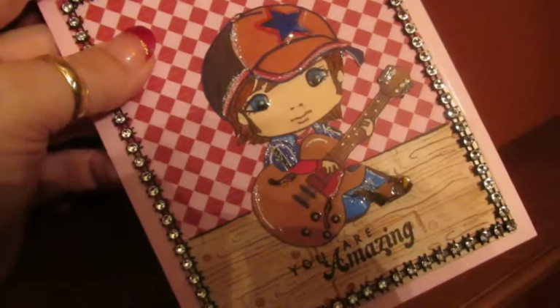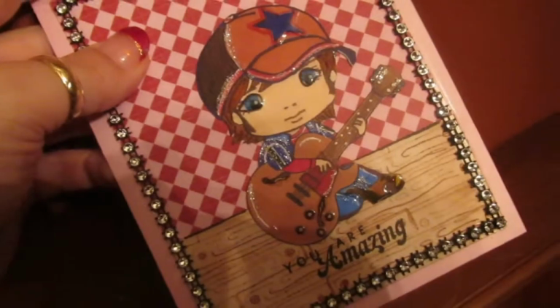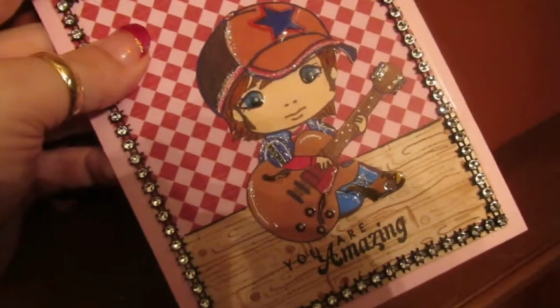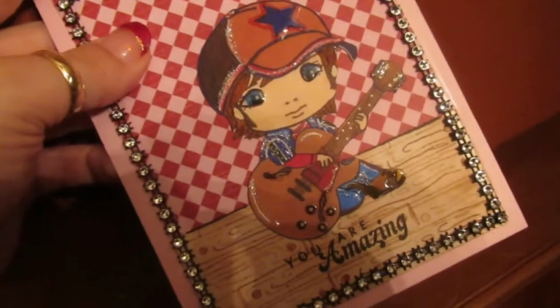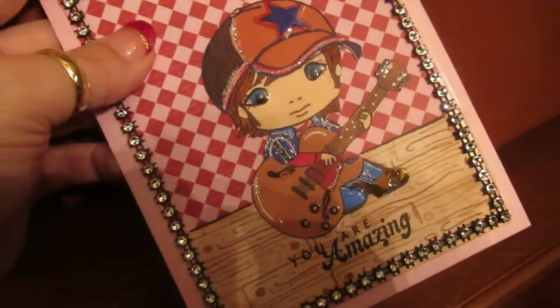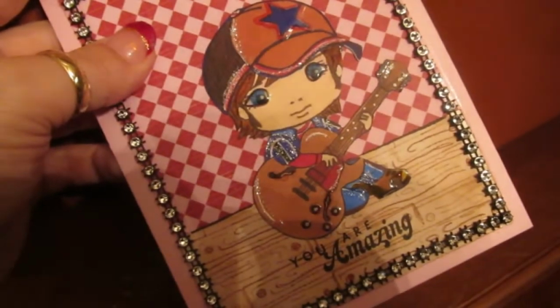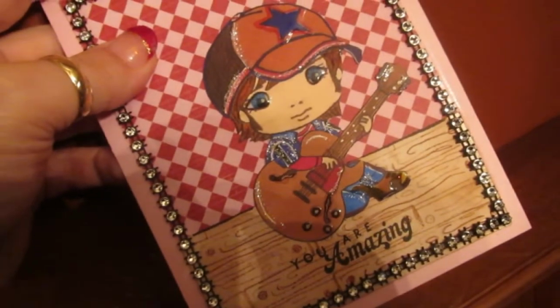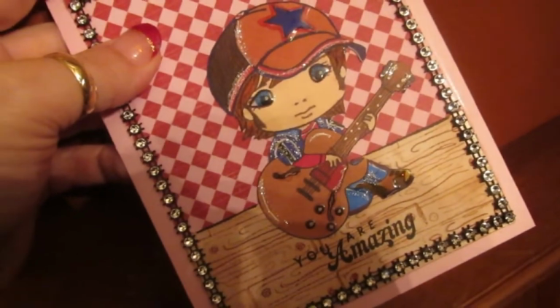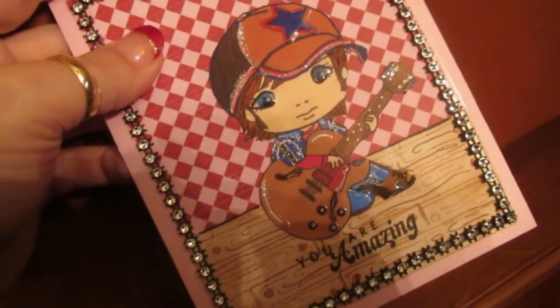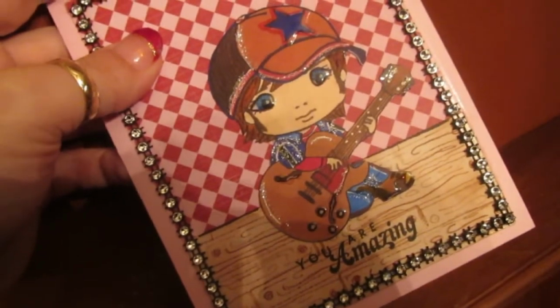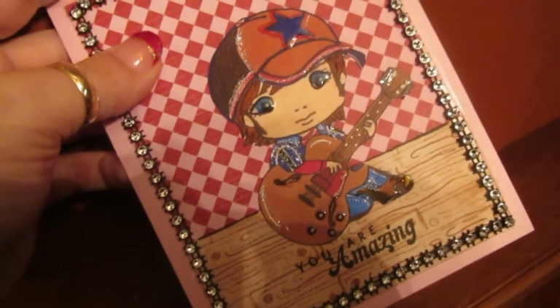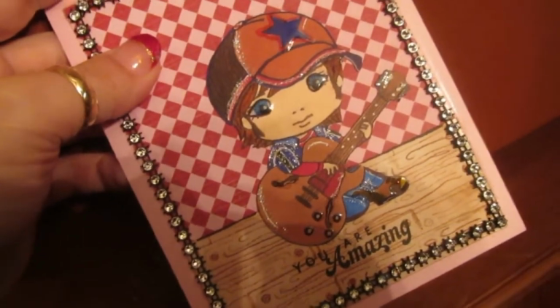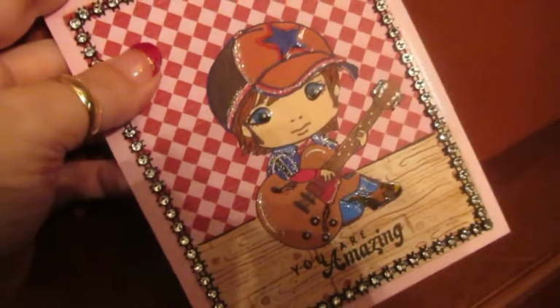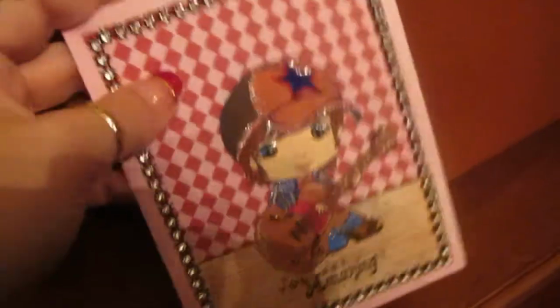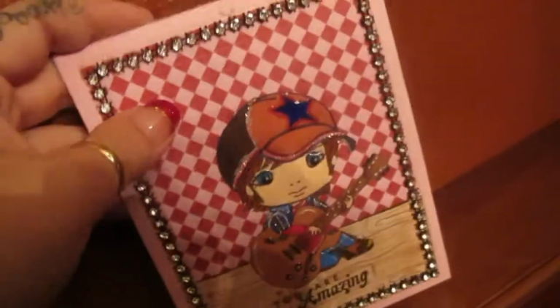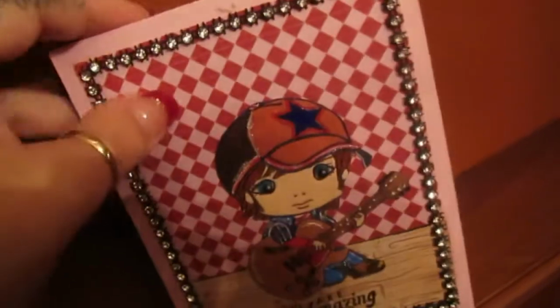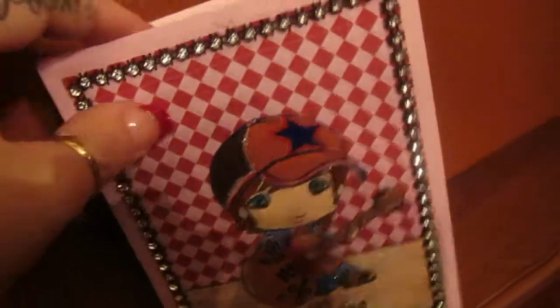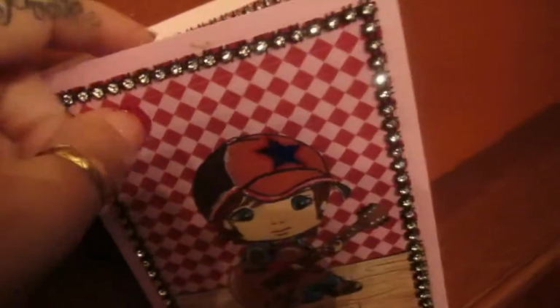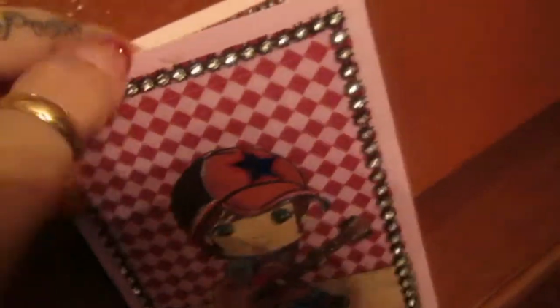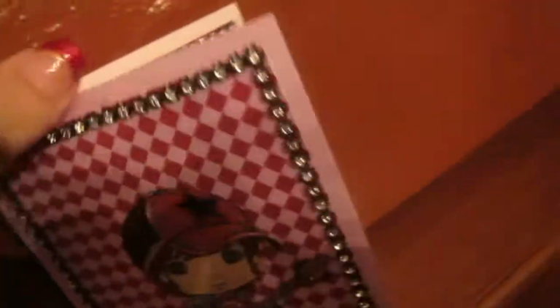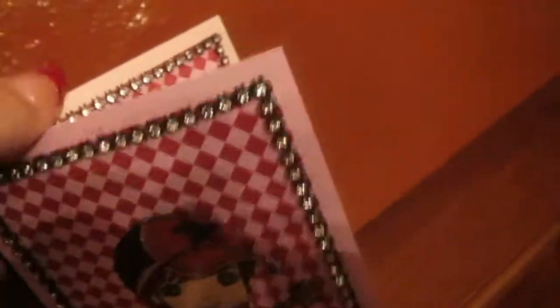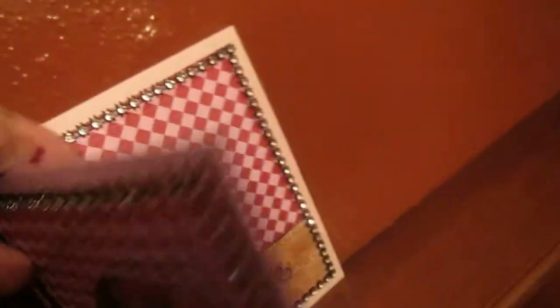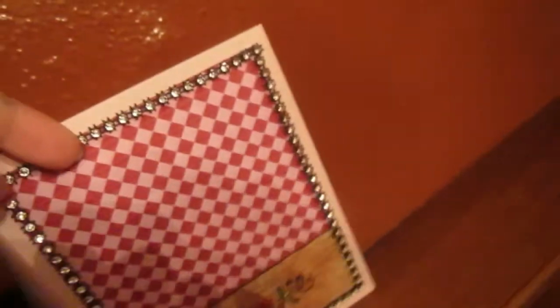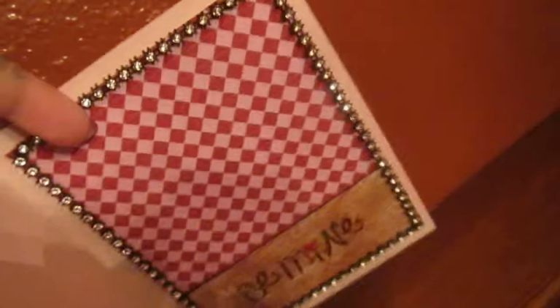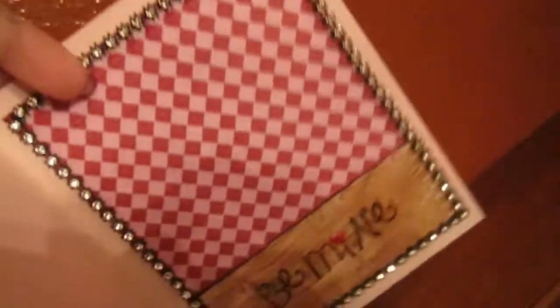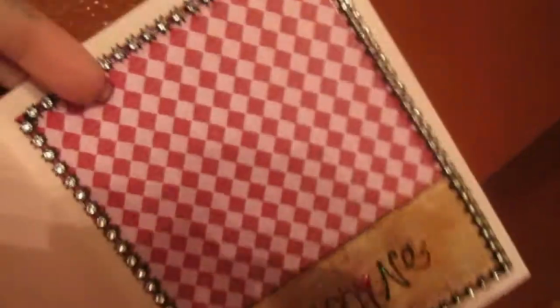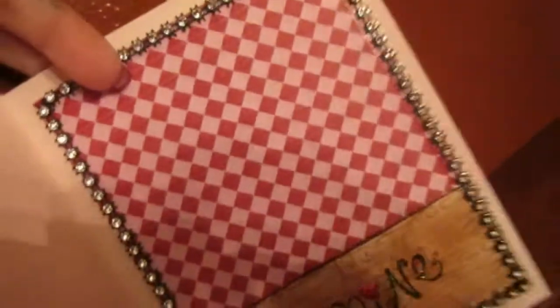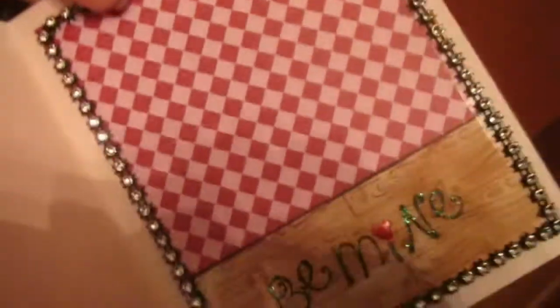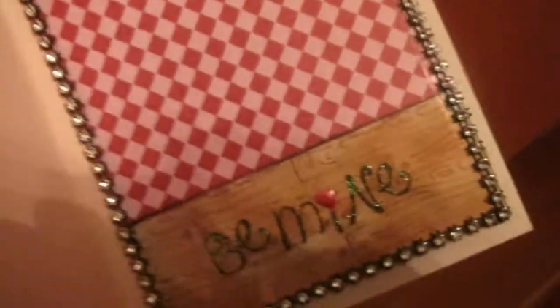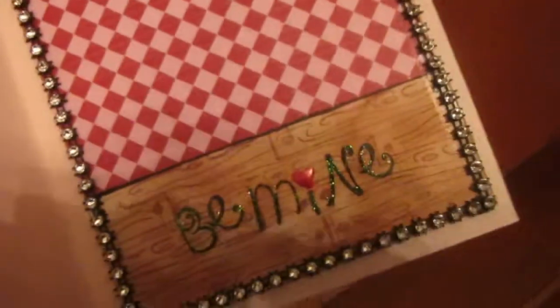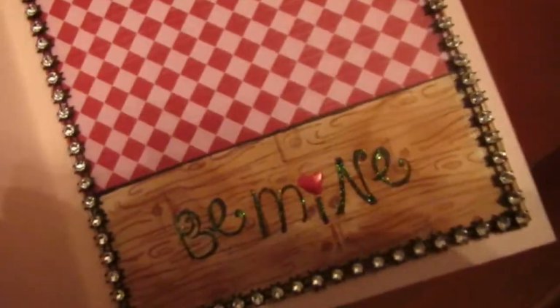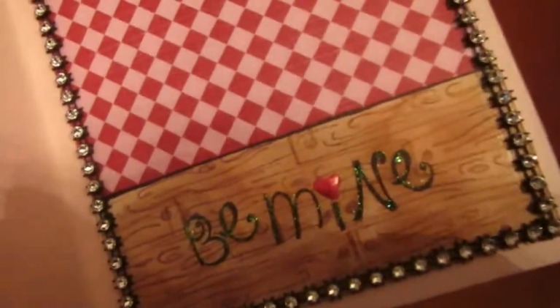I wanted to make him look like he was sitting on the floor, kind of hanging out, chilling. And then when you open it up, it has the same similar style.